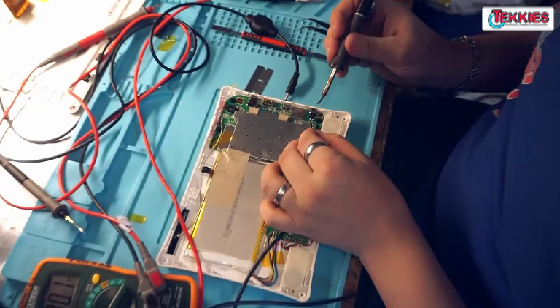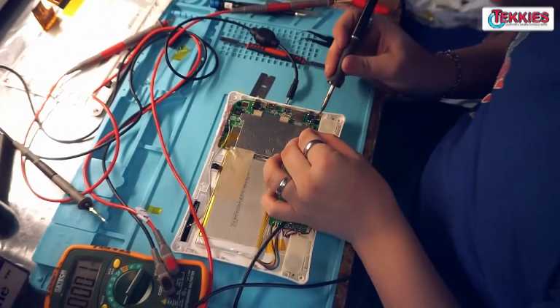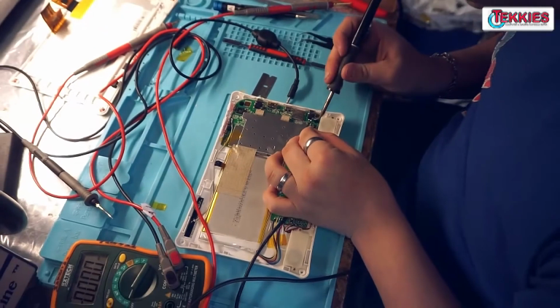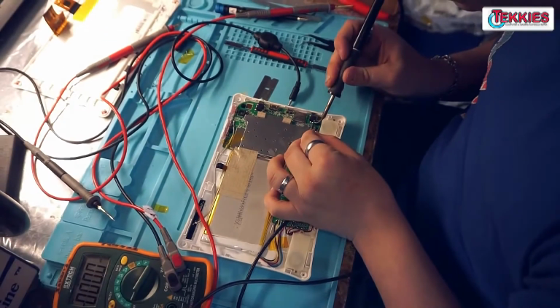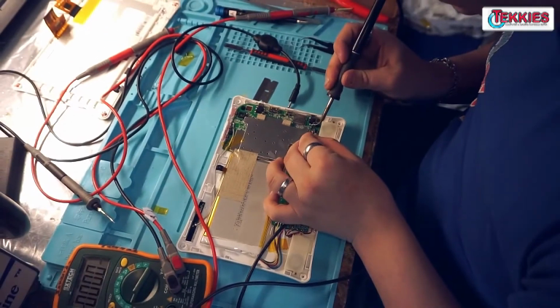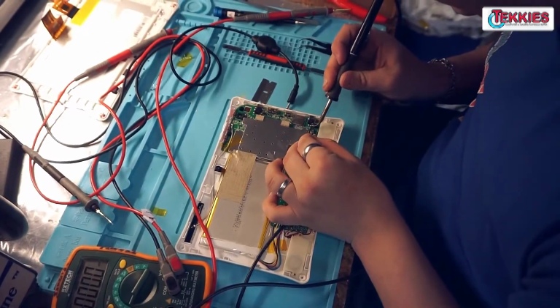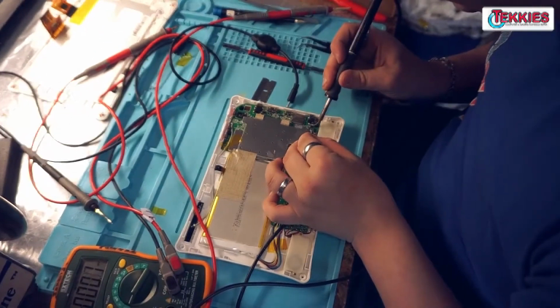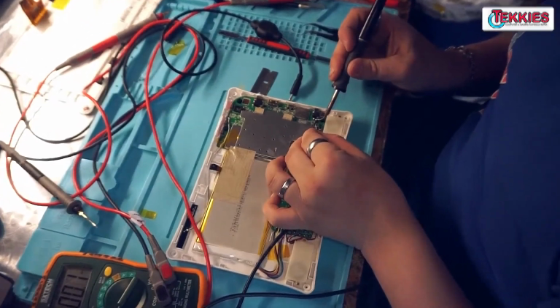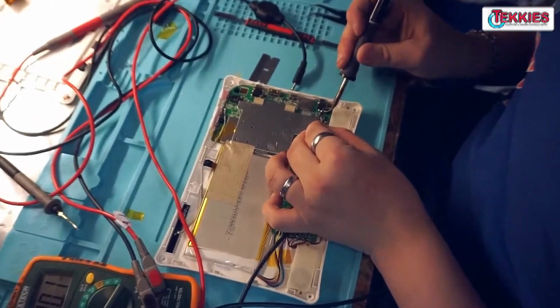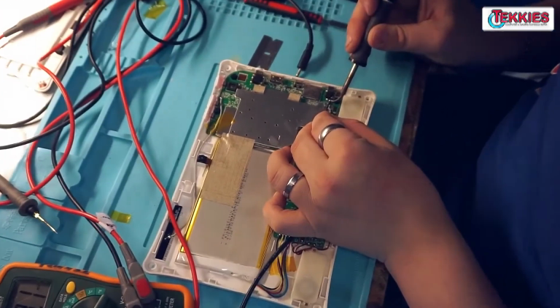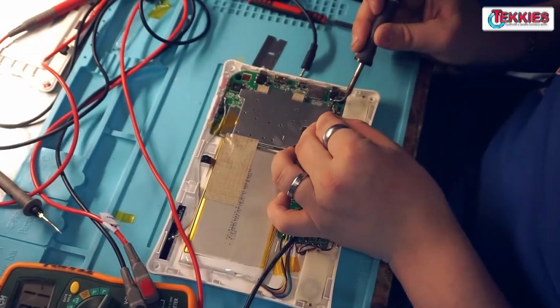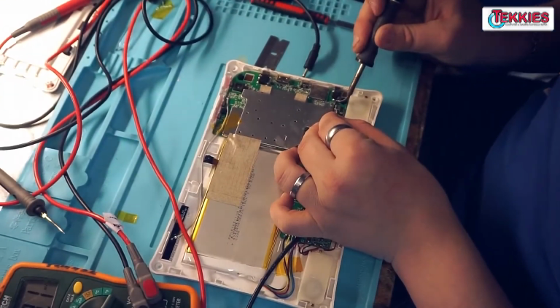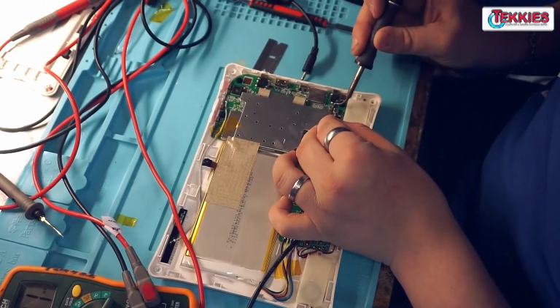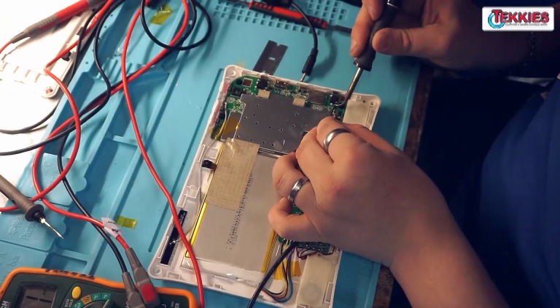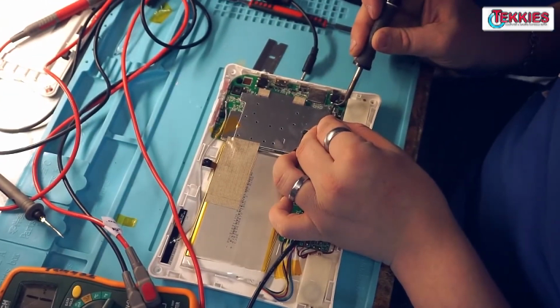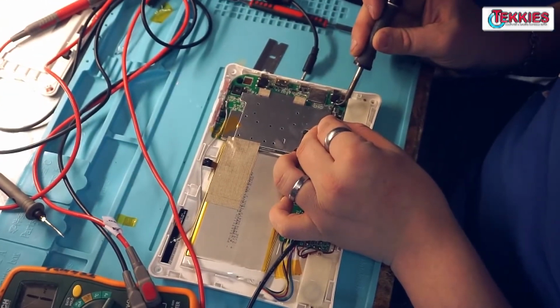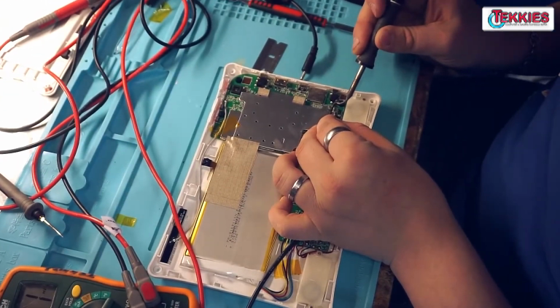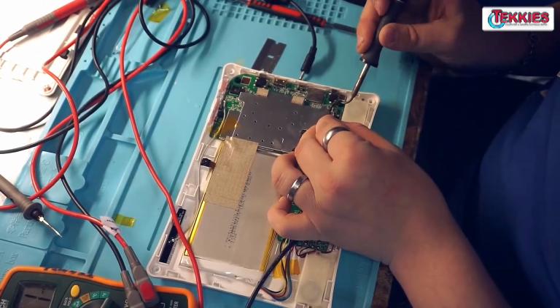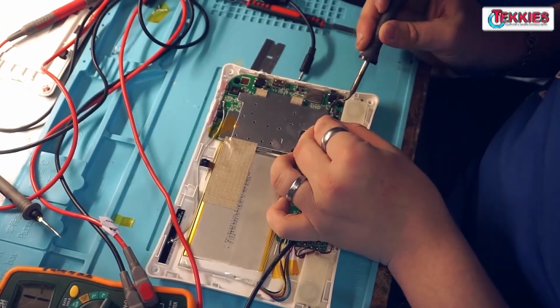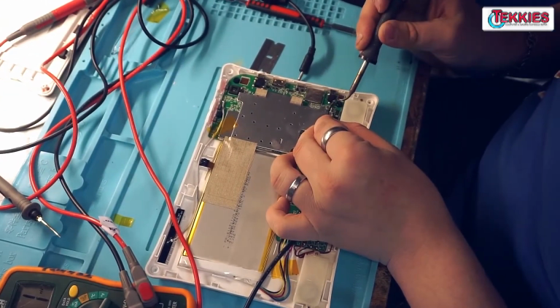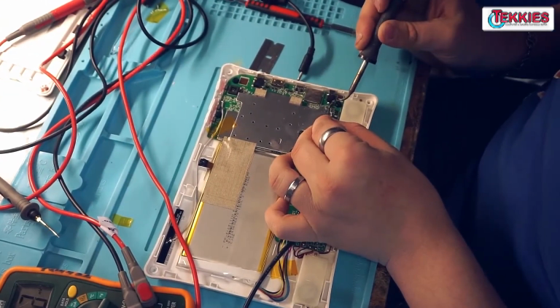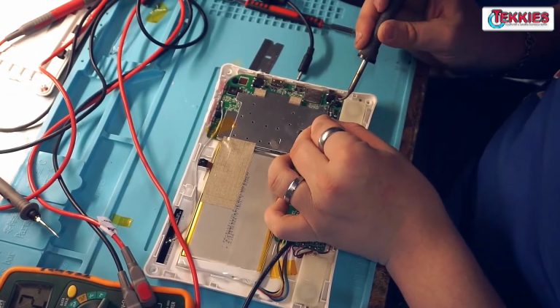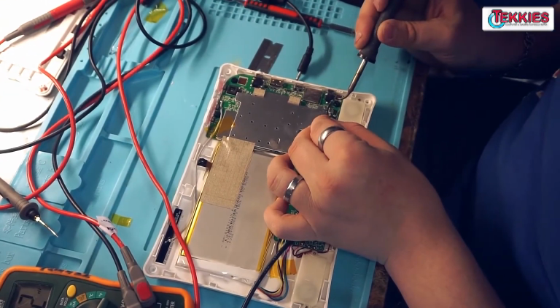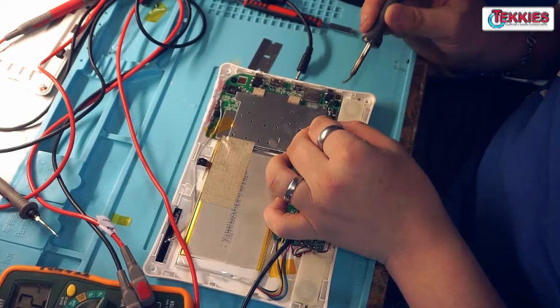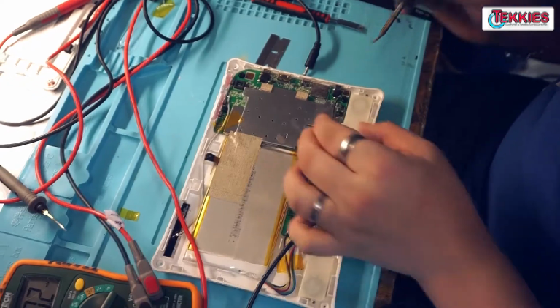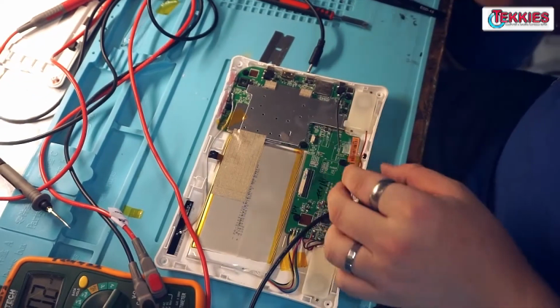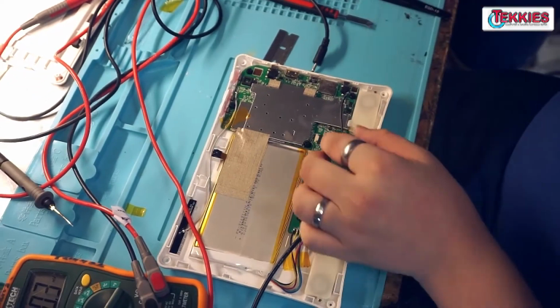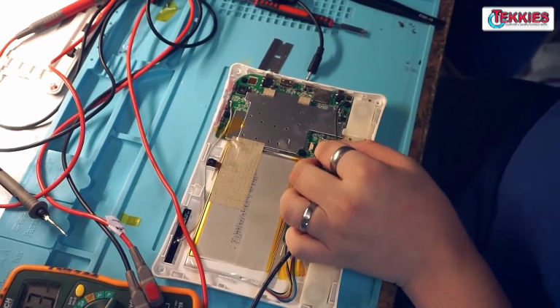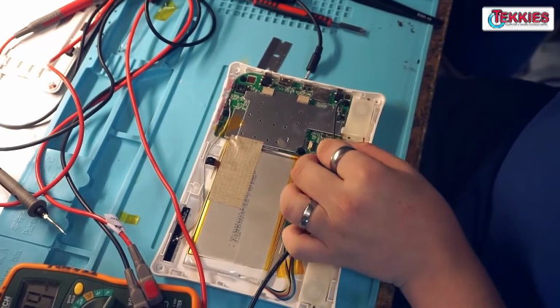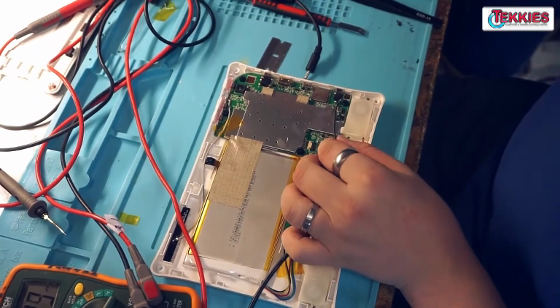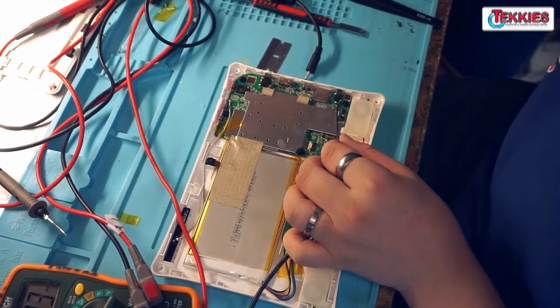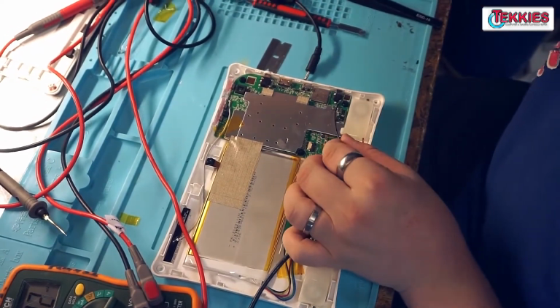I do not want to sit here and hold power supply leads for the next couple hours. That's slightly inconvenient.